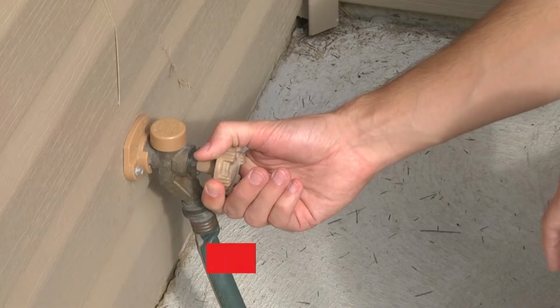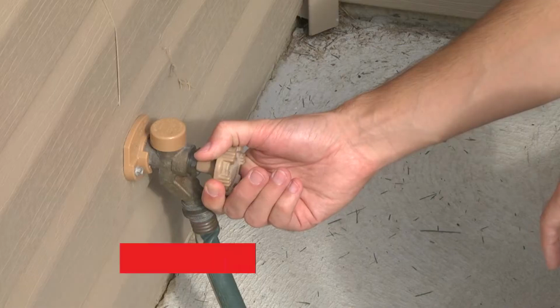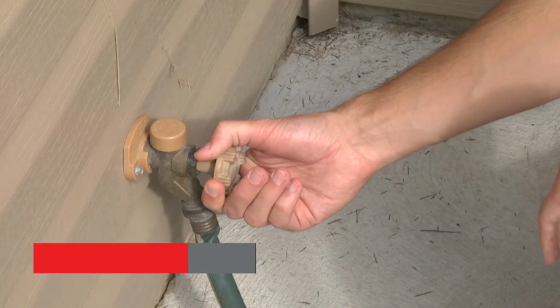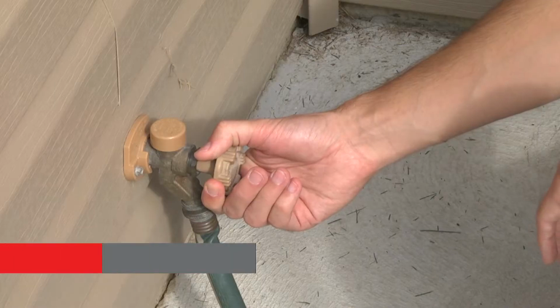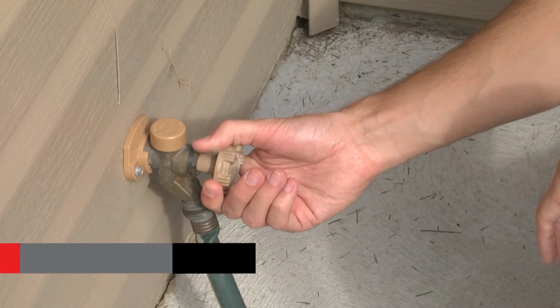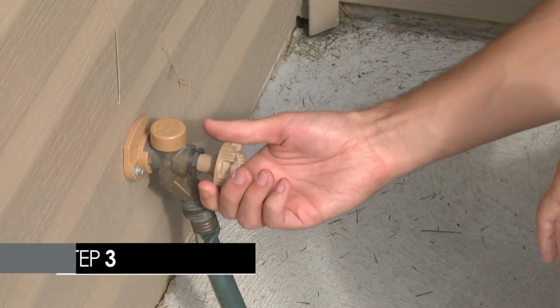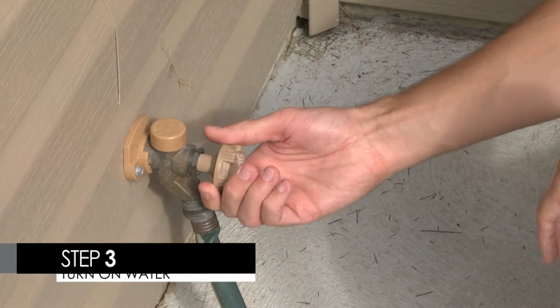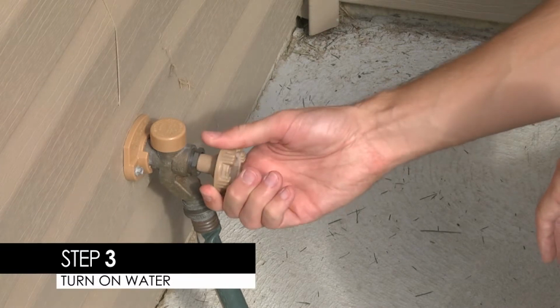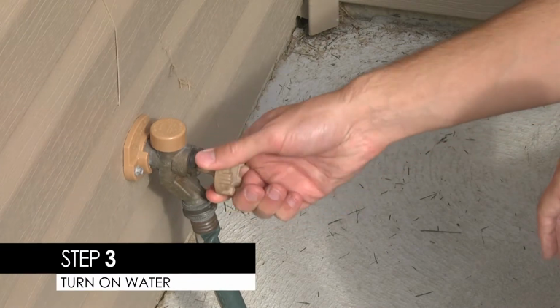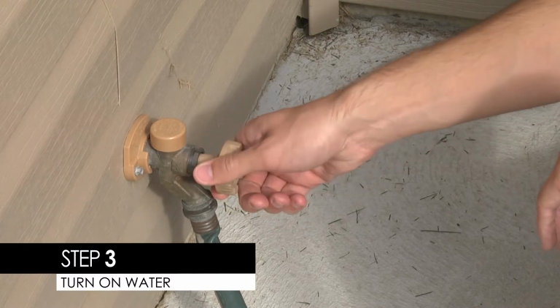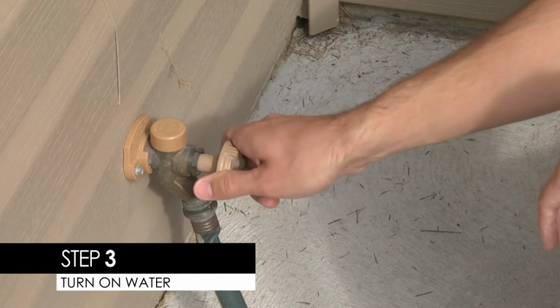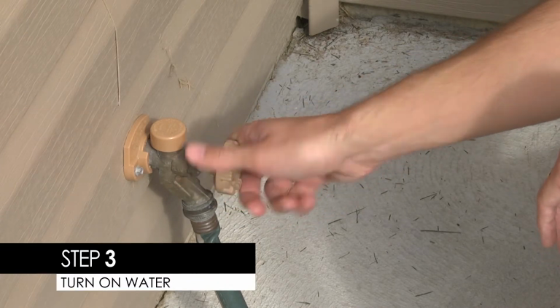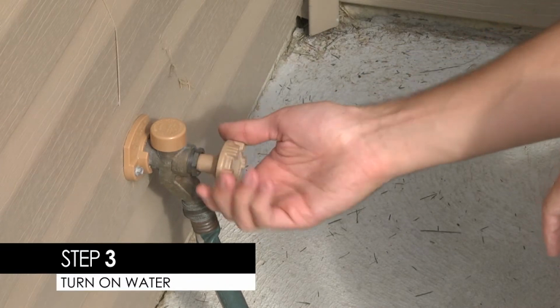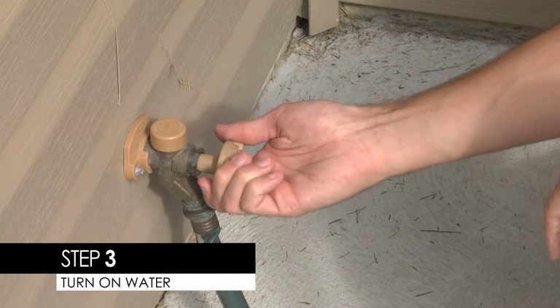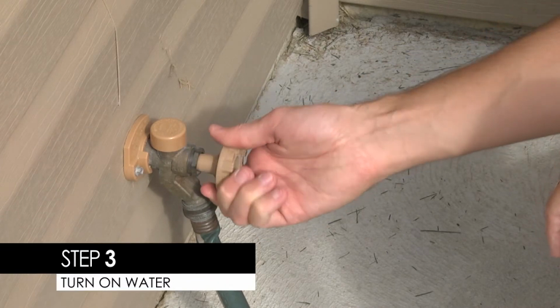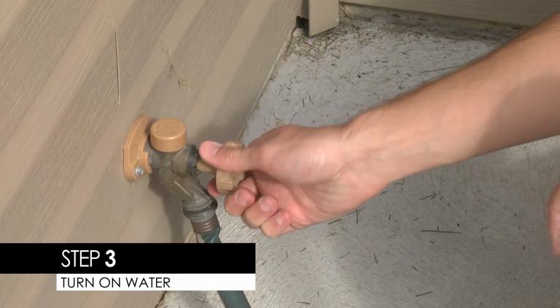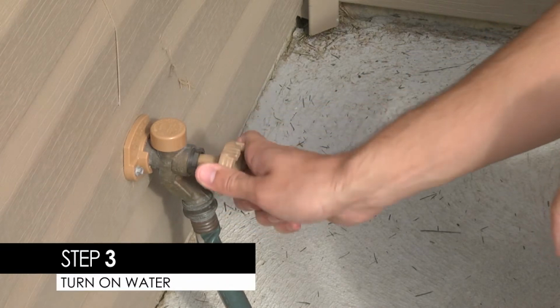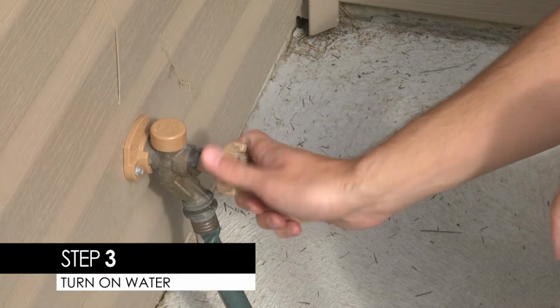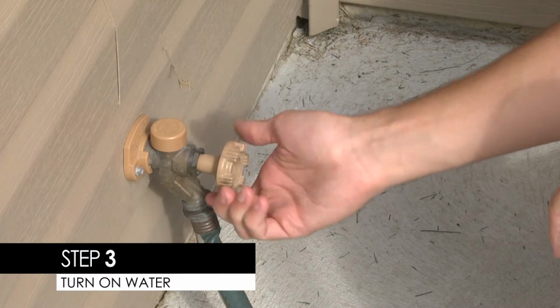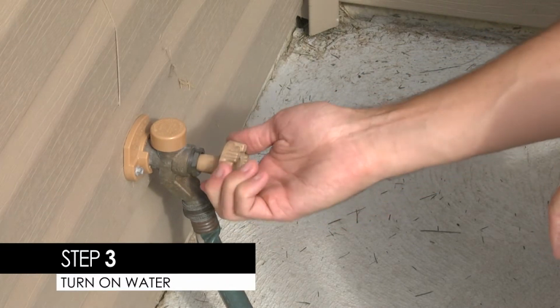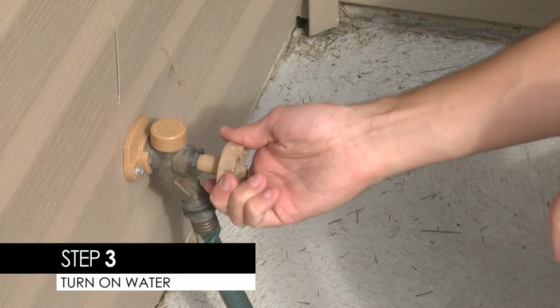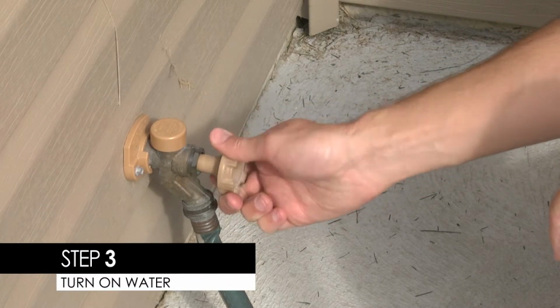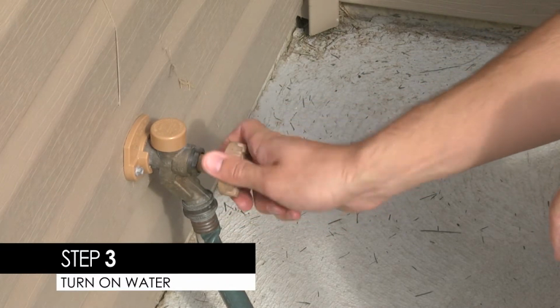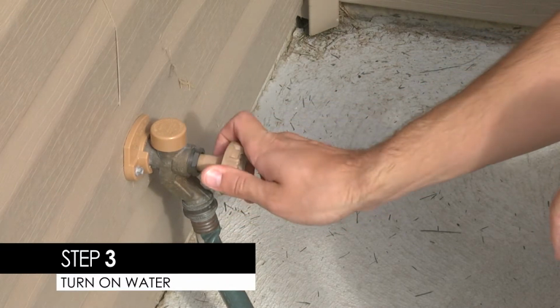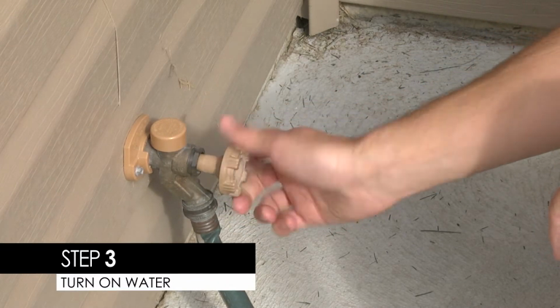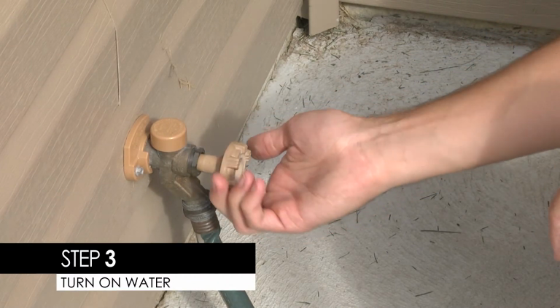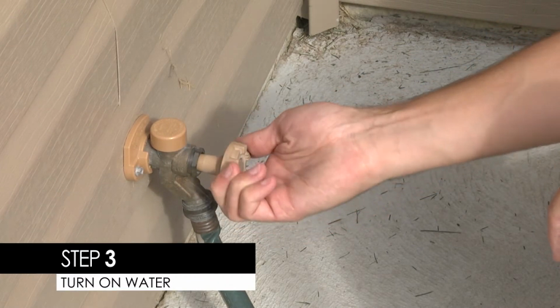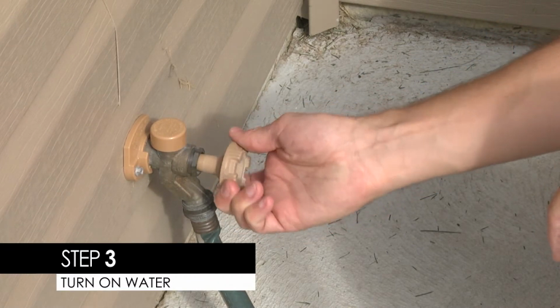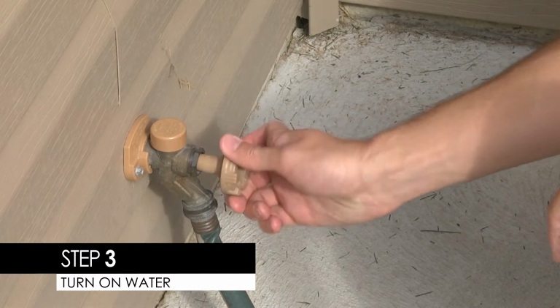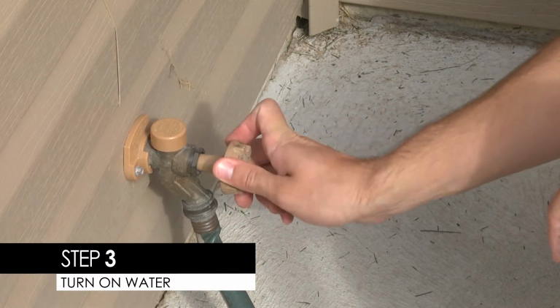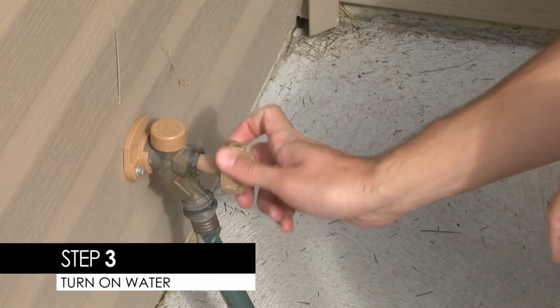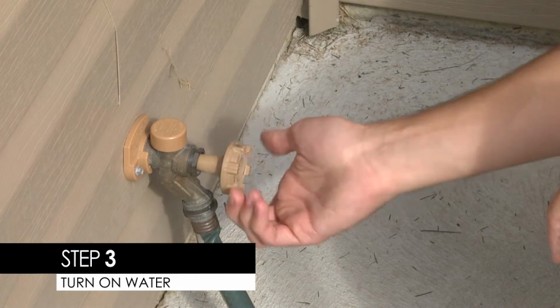Step 3: Turn on the water. Extend the hose to the farthest area of your yard to be treated.